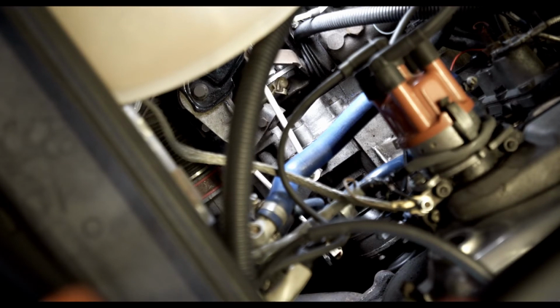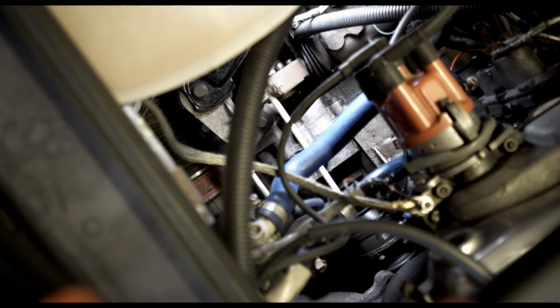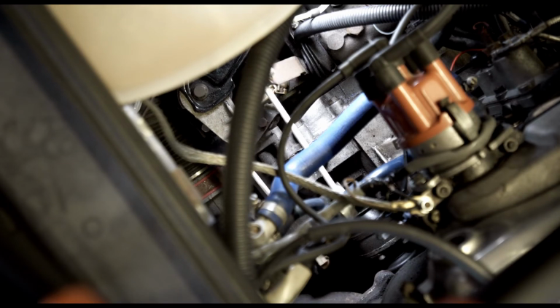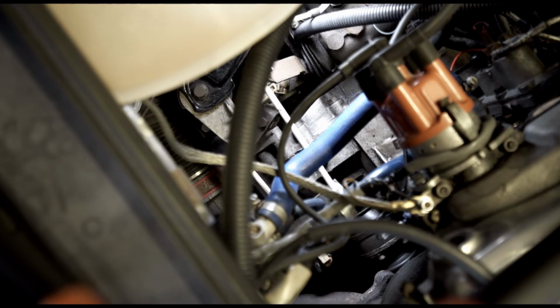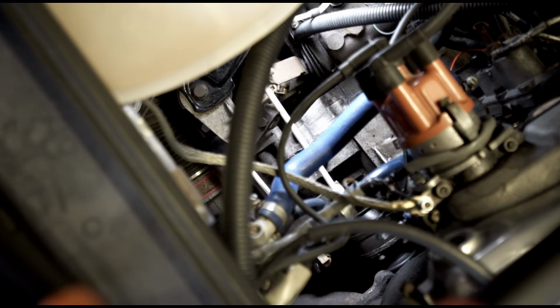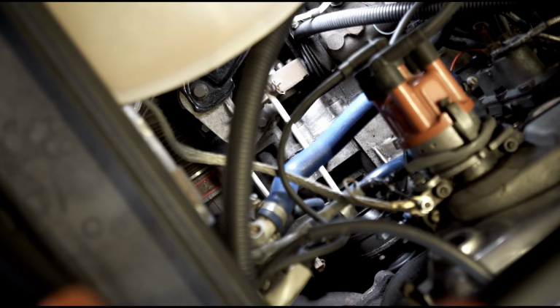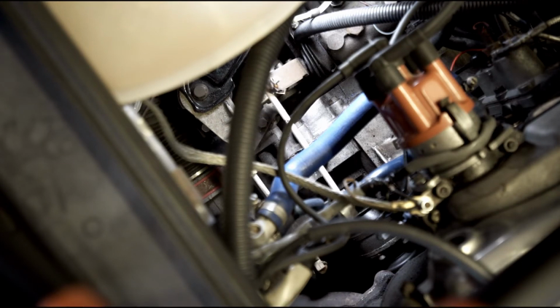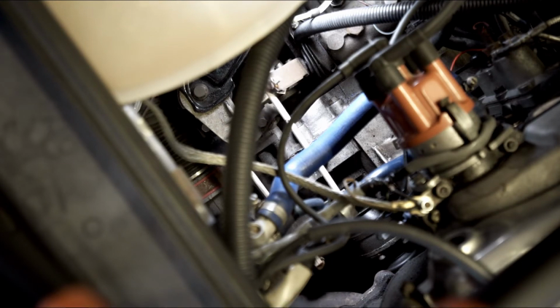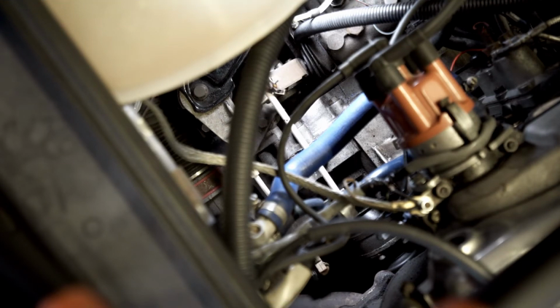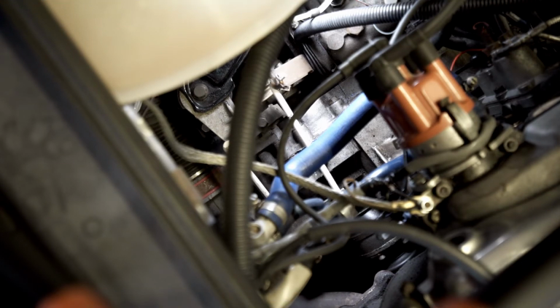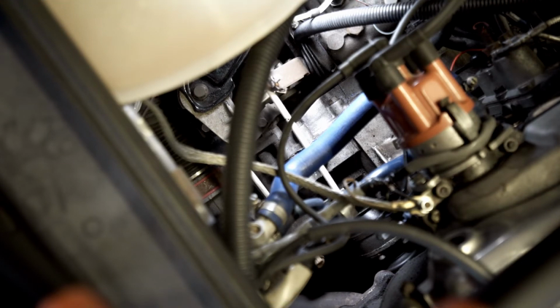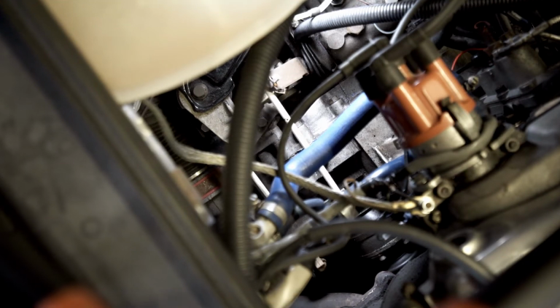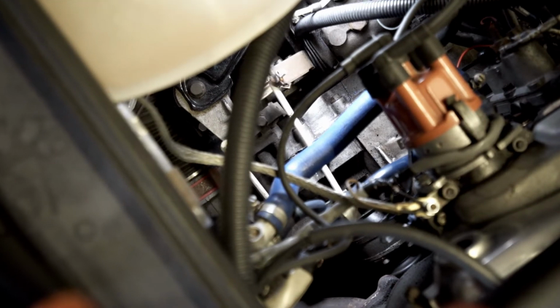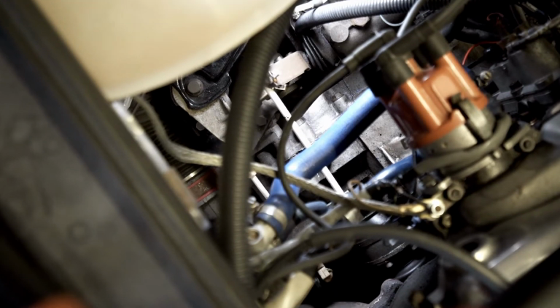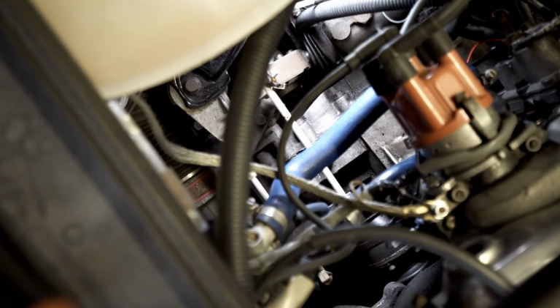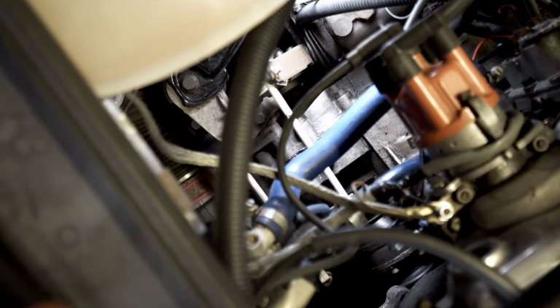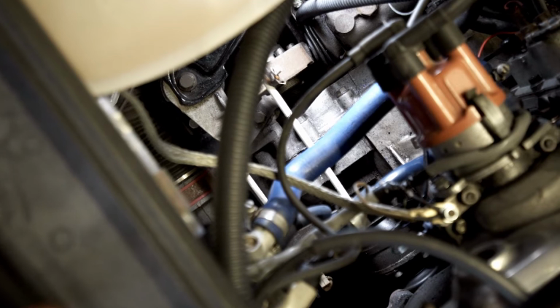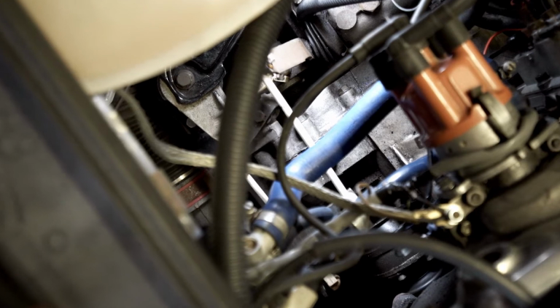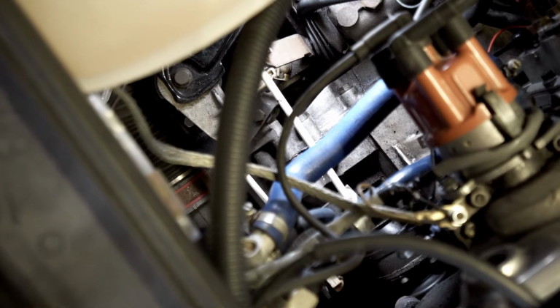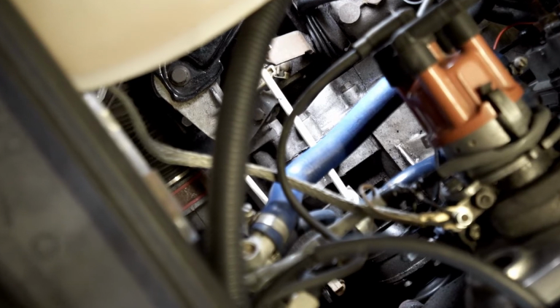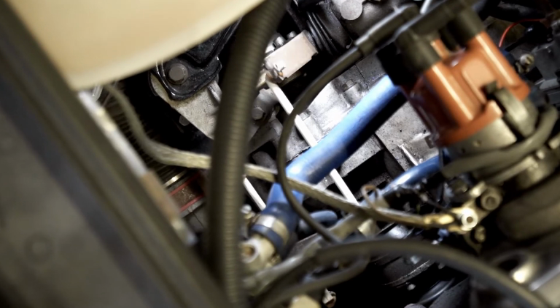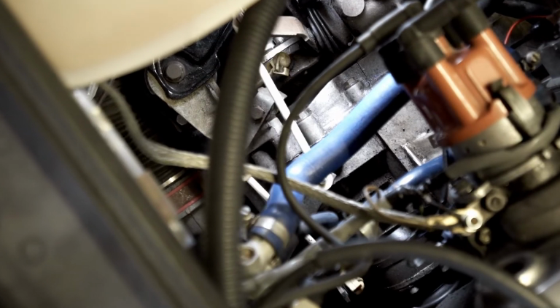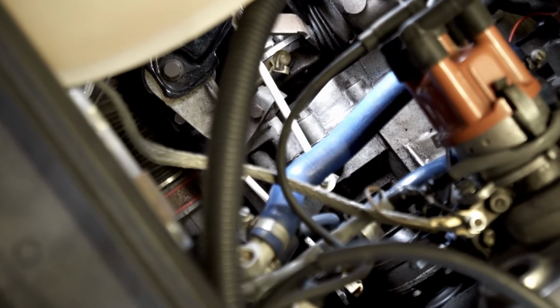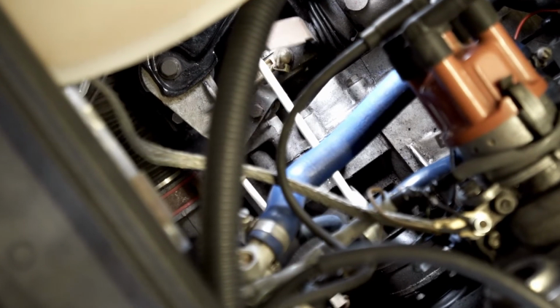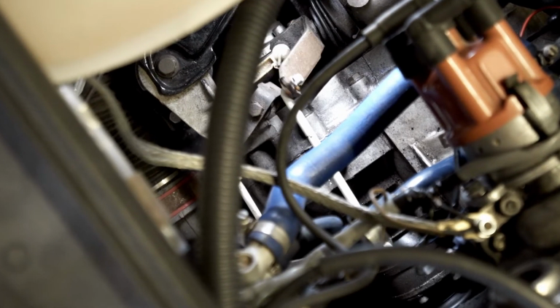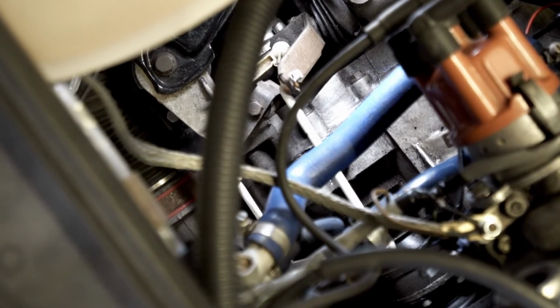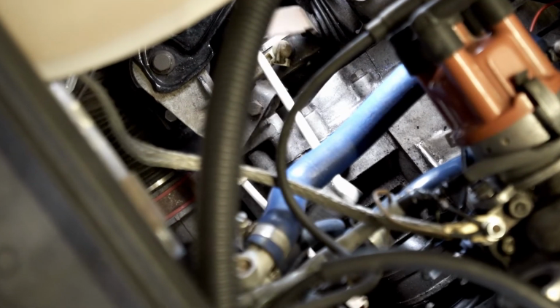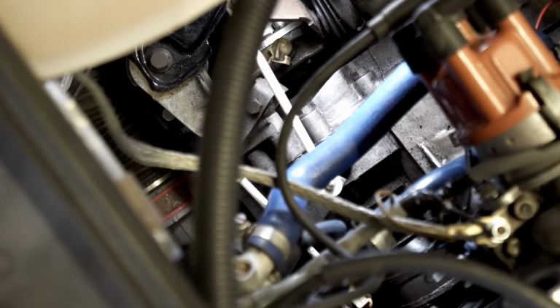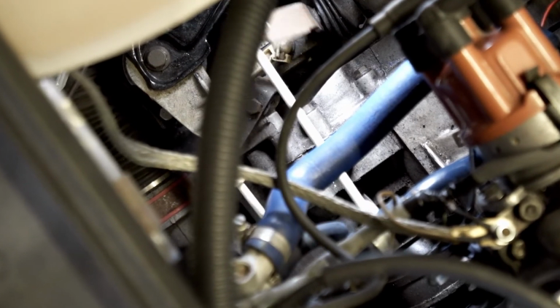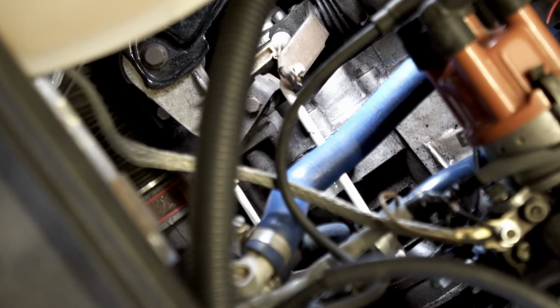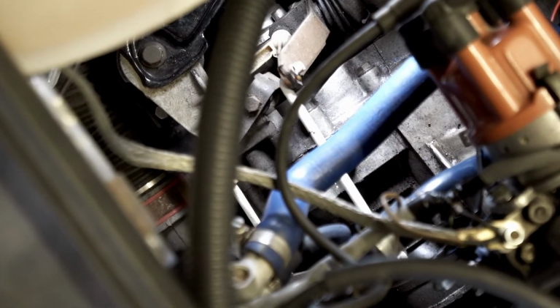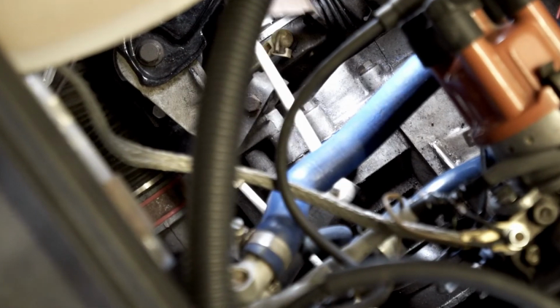The gear shift linkage system is located just above the gearbox on the right hand side of the engine, looking from the front of the car.